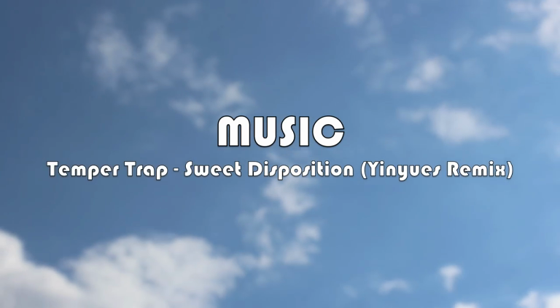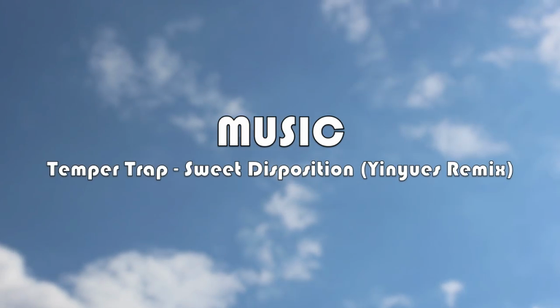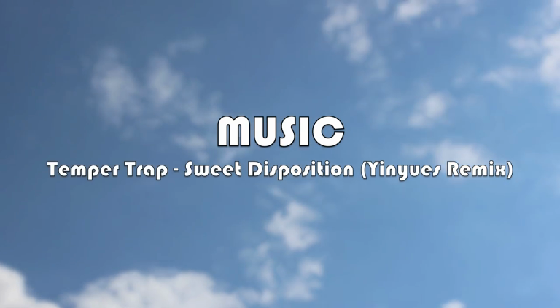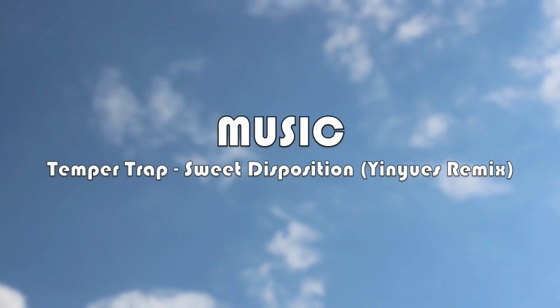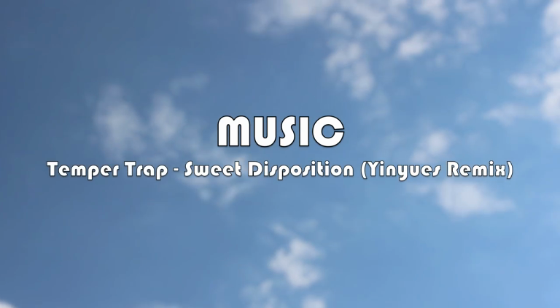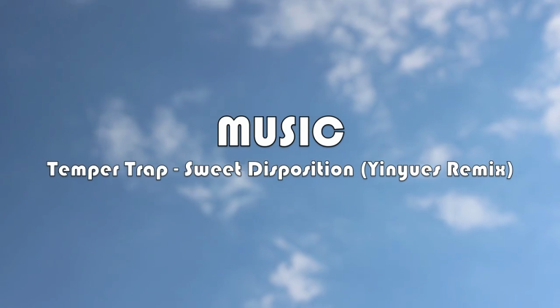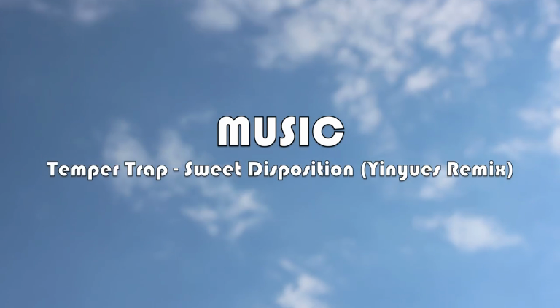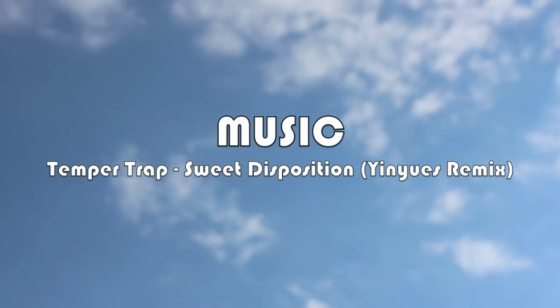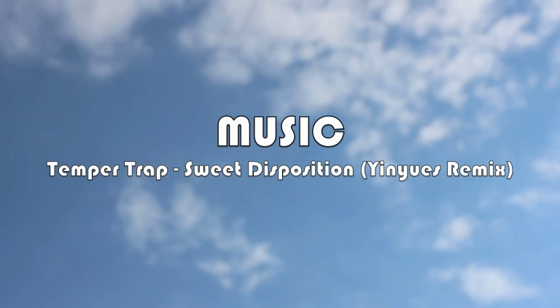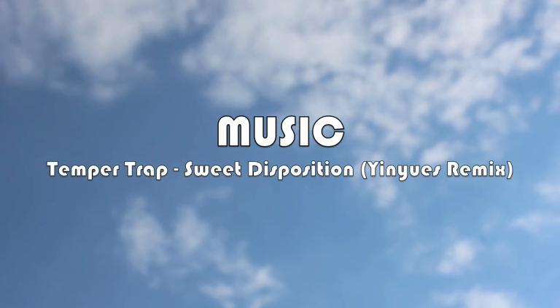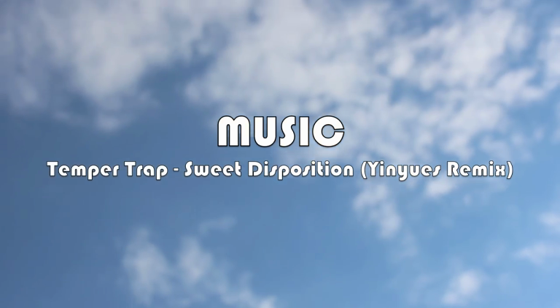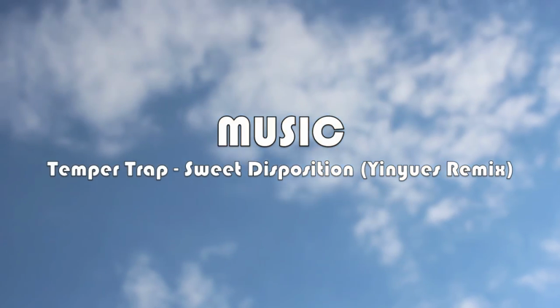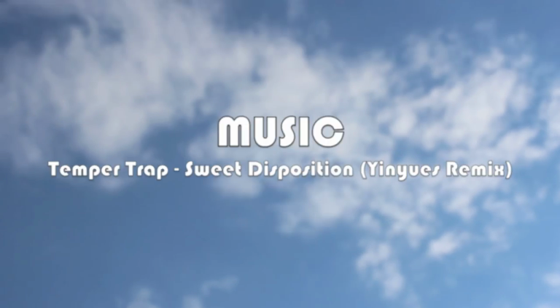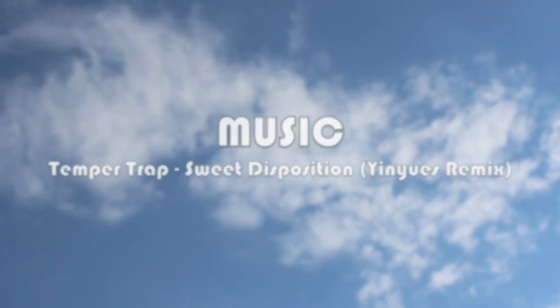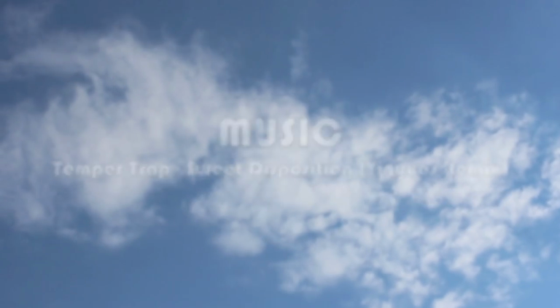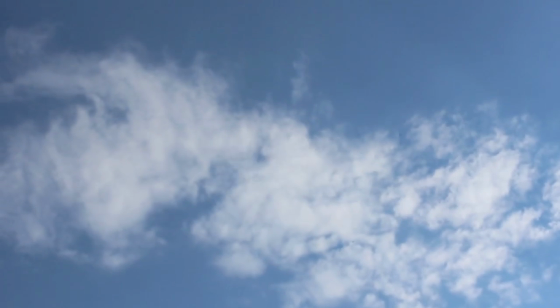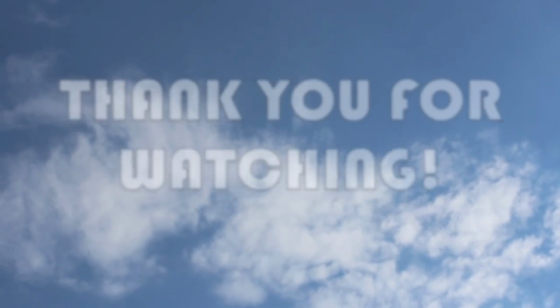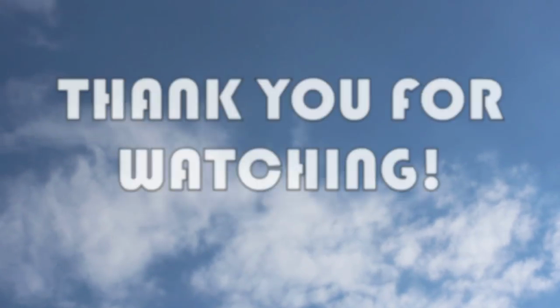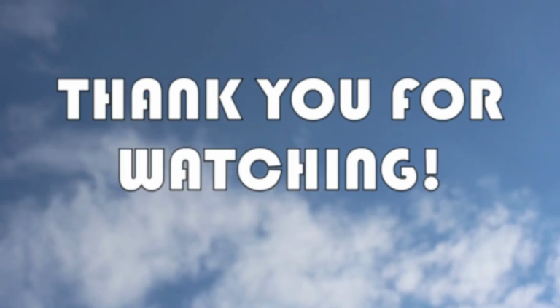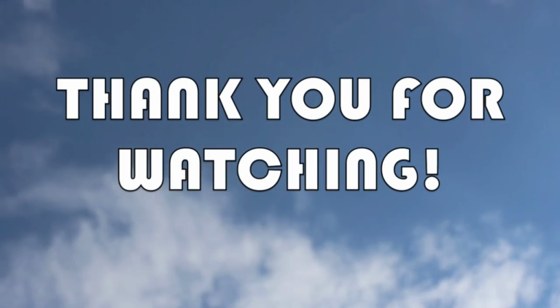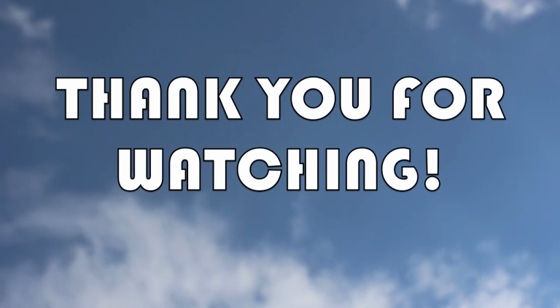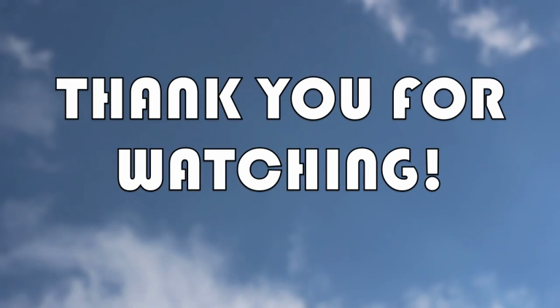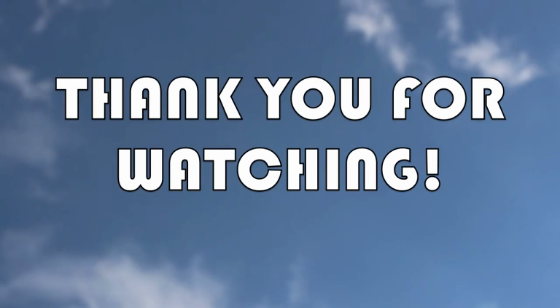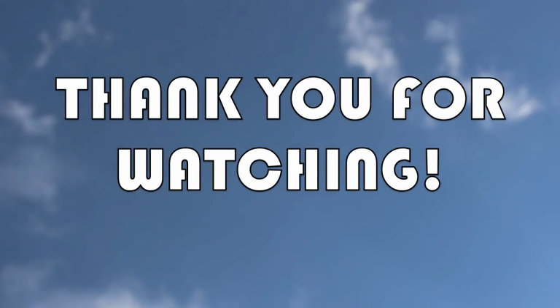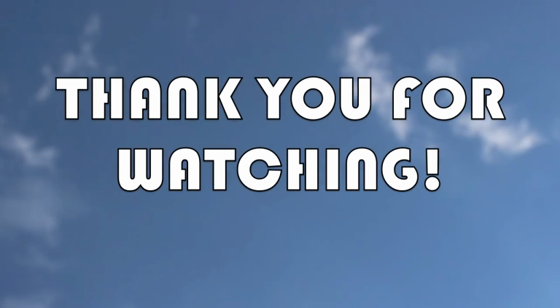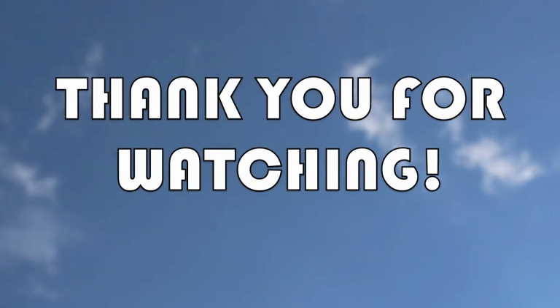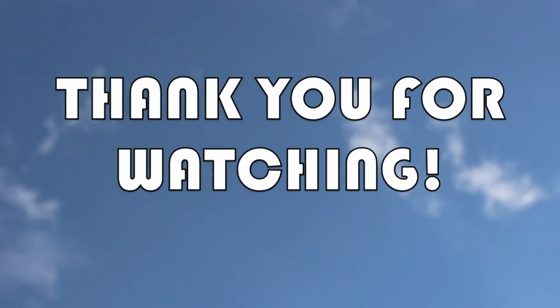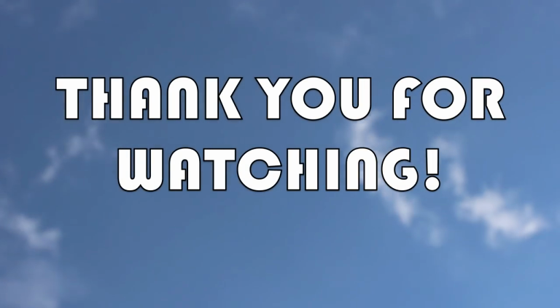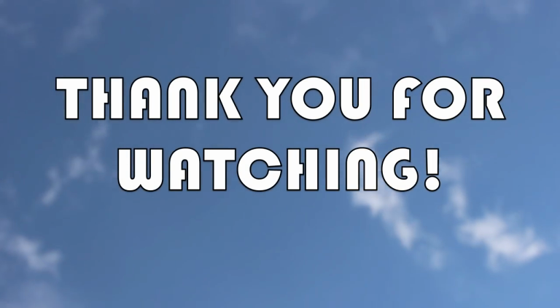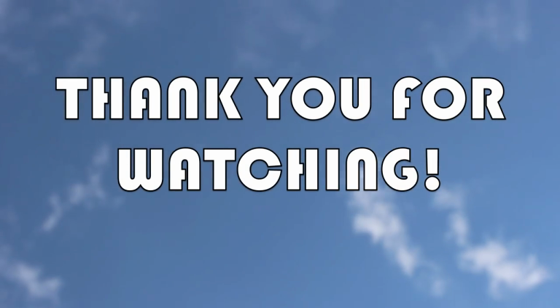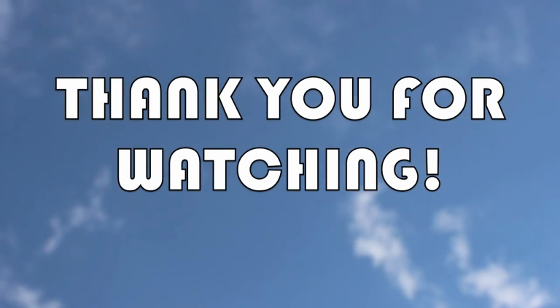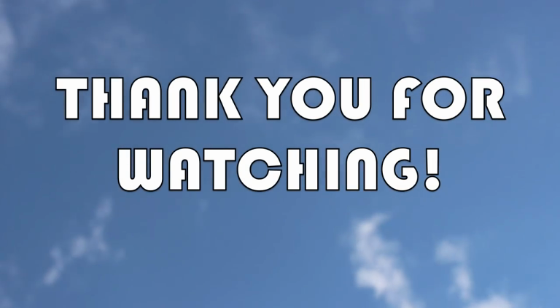I hope you all enjoyed this DIY and thank you very much for watching. See you next time, bye!